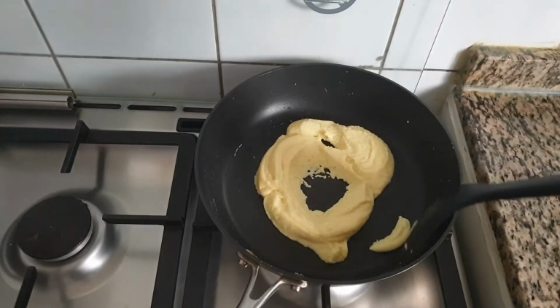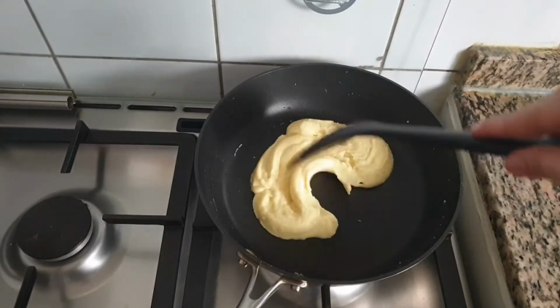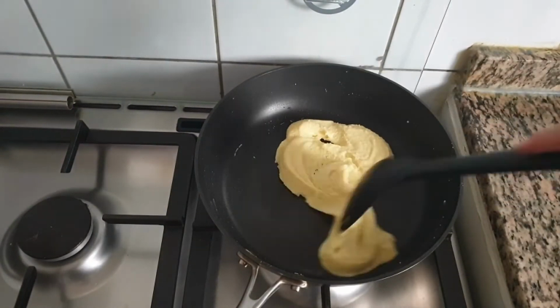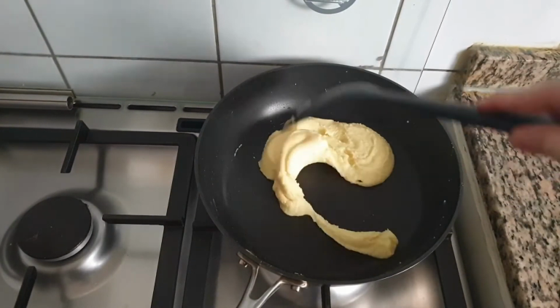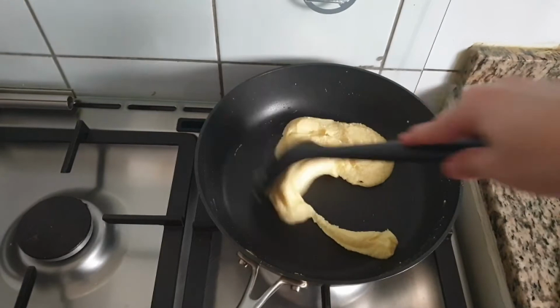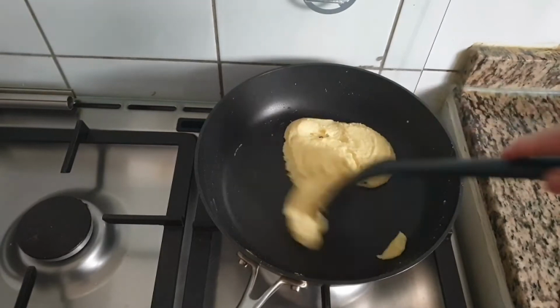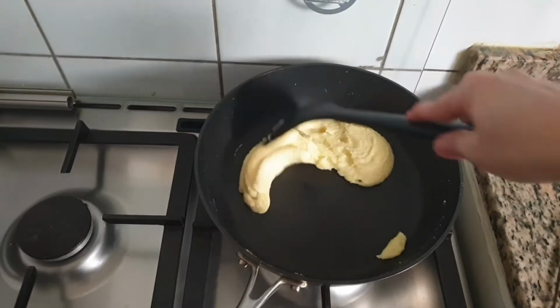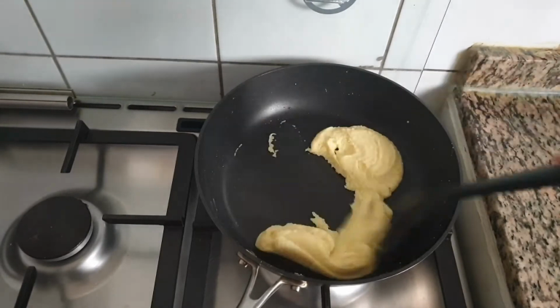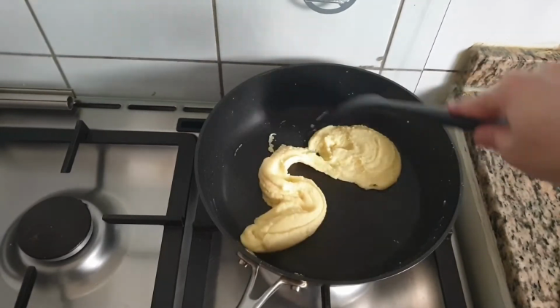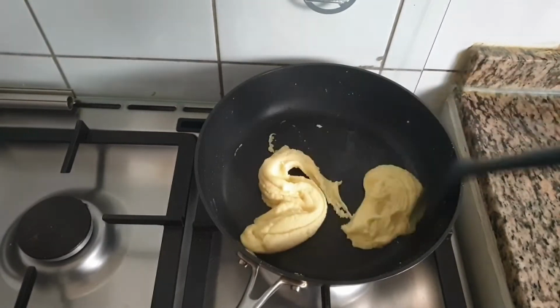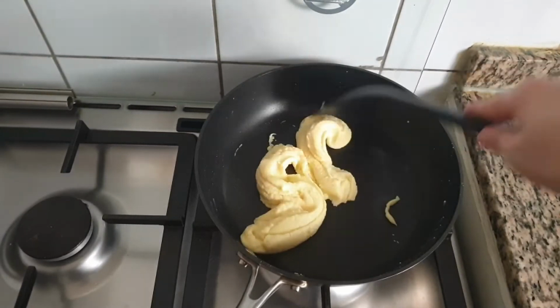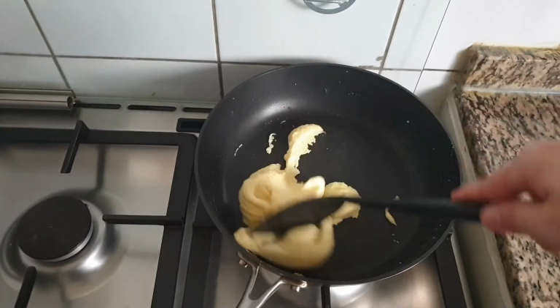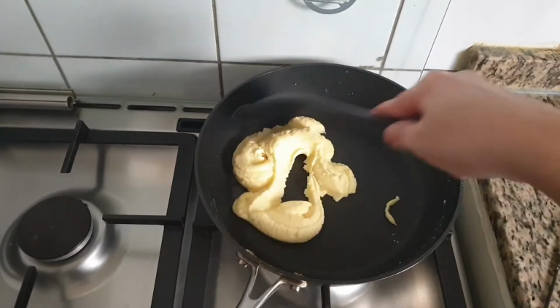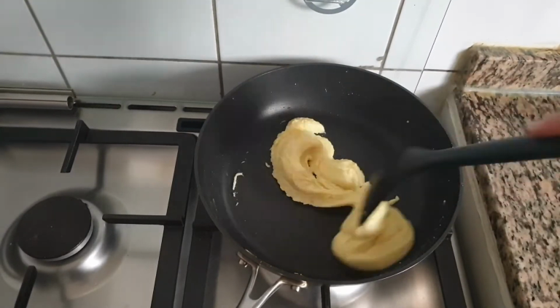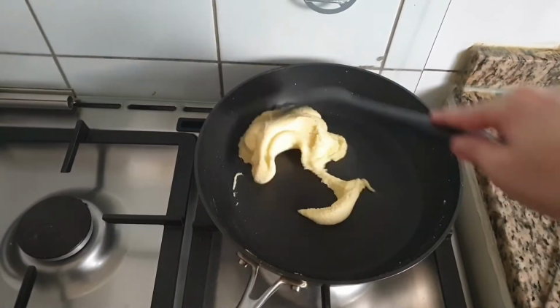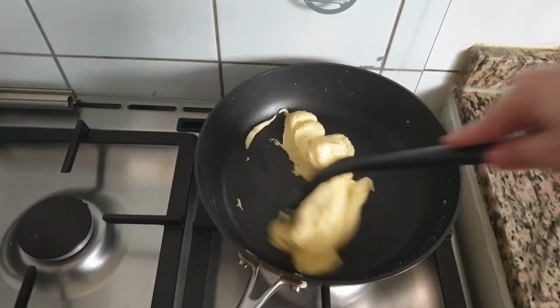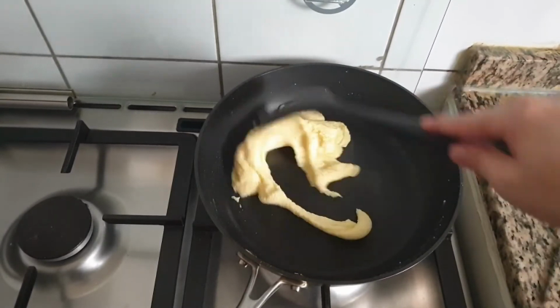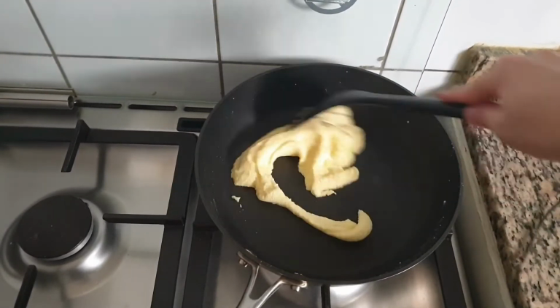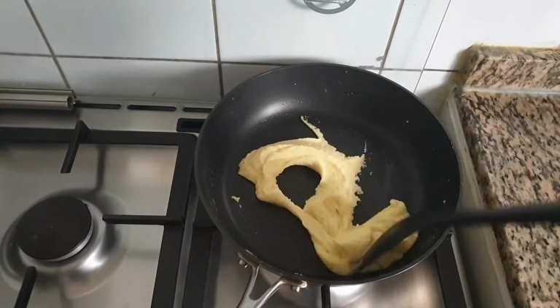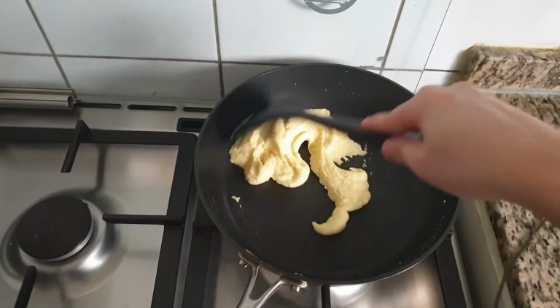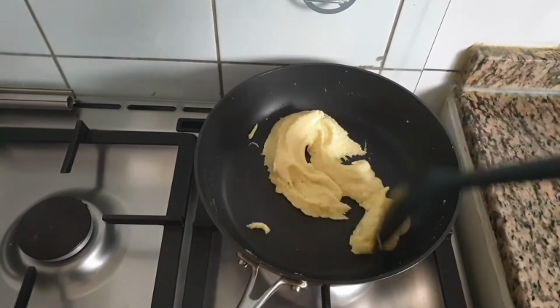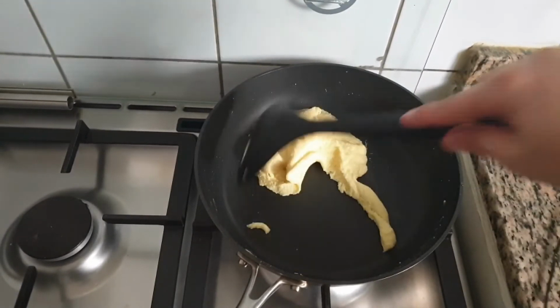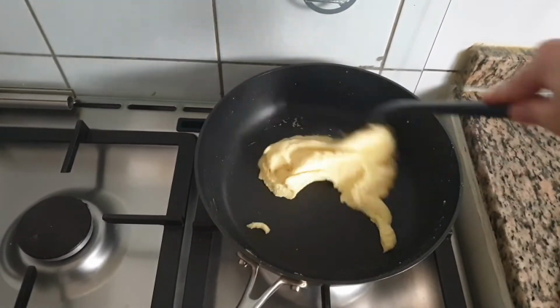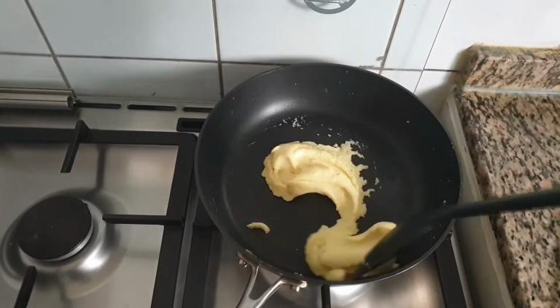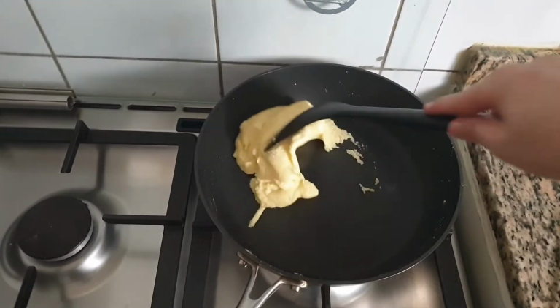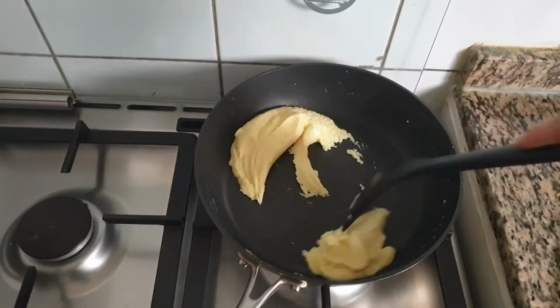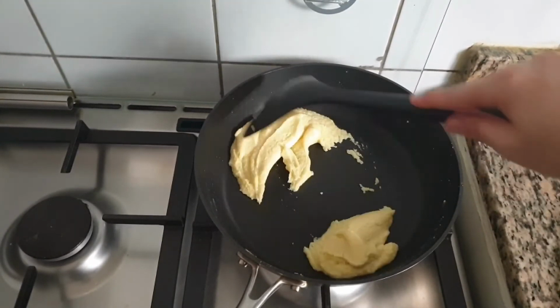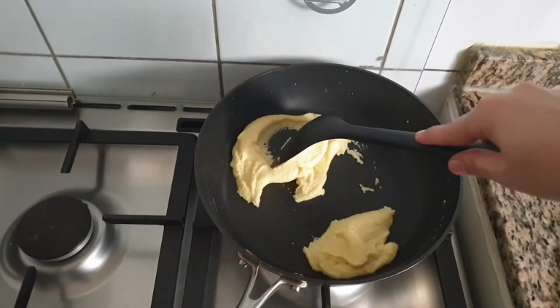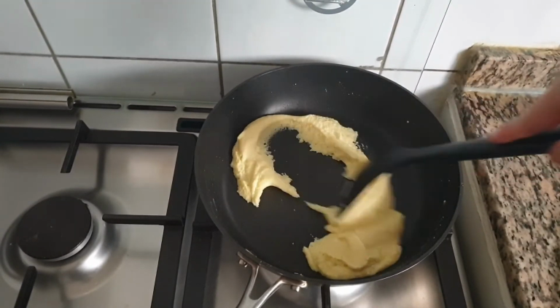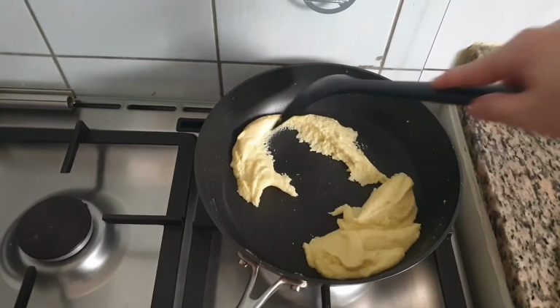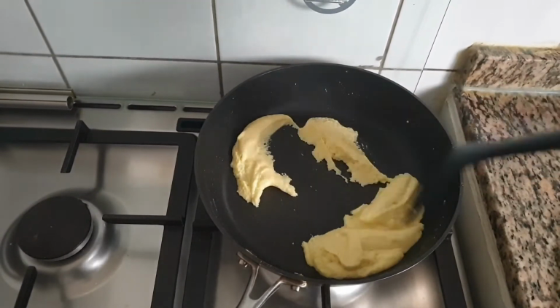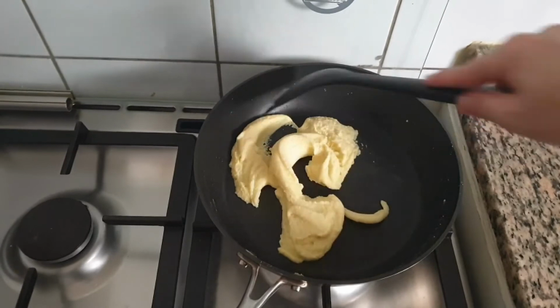When you see the mixture is separating from the pan, switch off the flame and transfer this to a bowl and let it cool for 5 minutes.